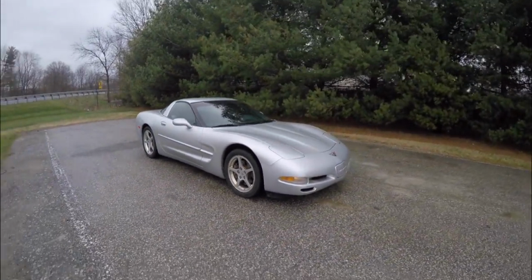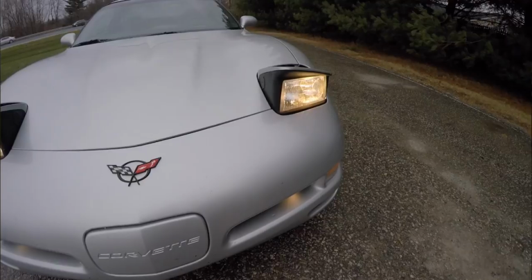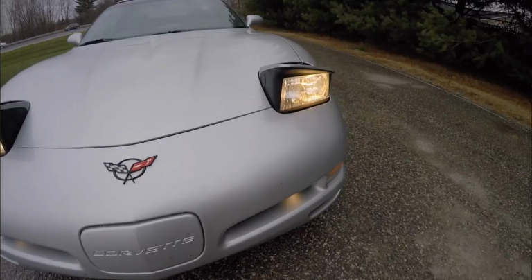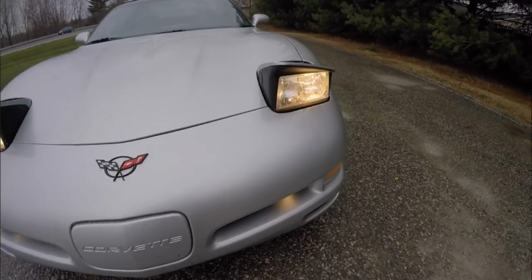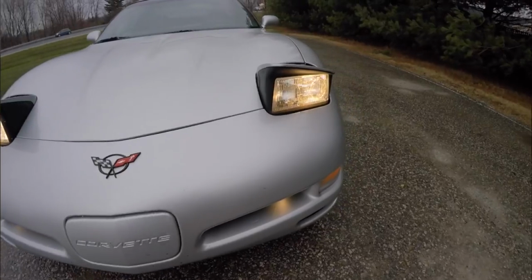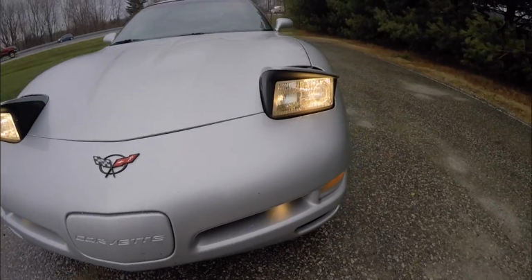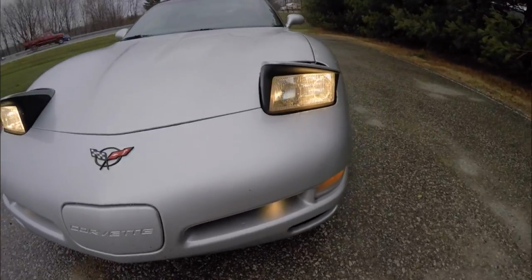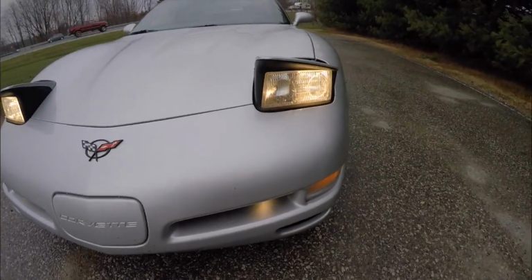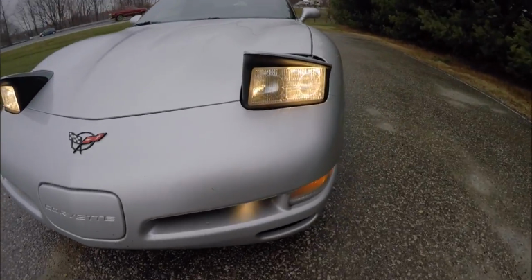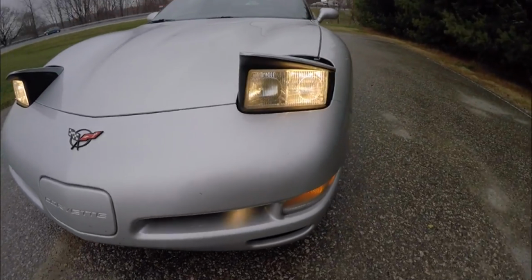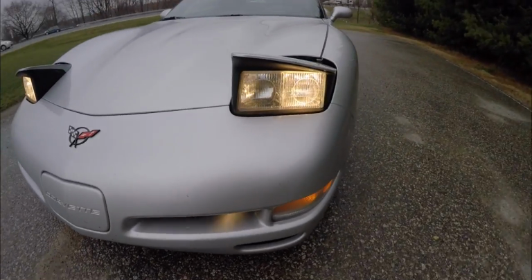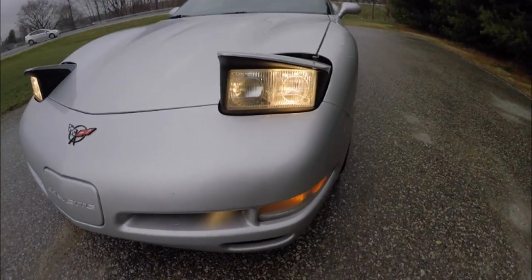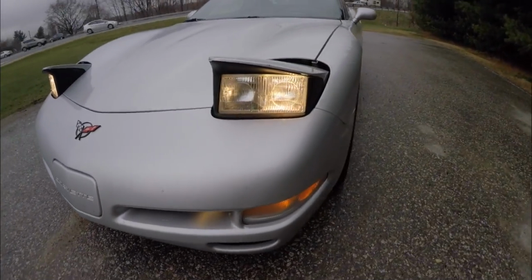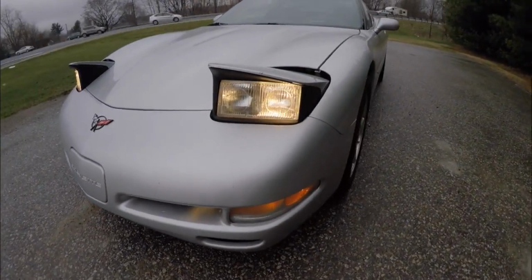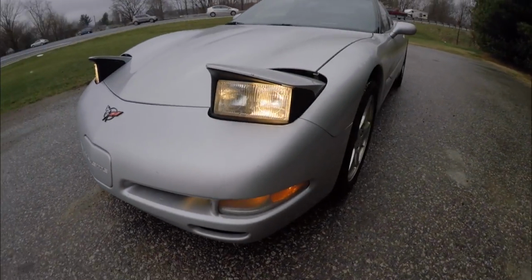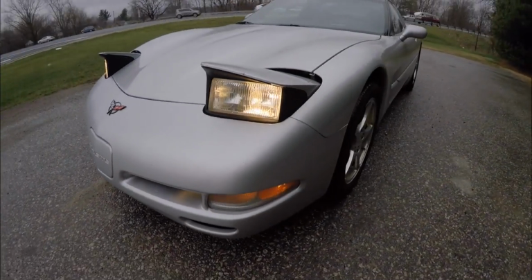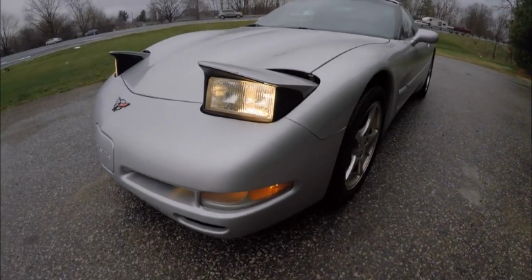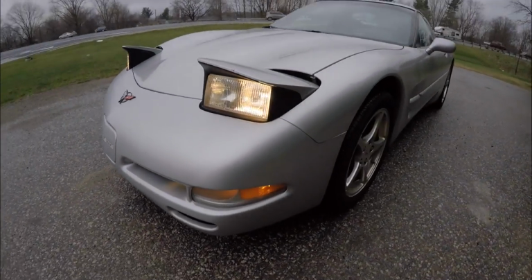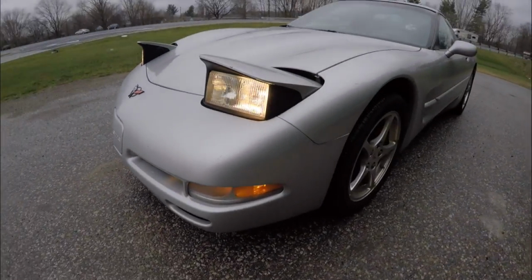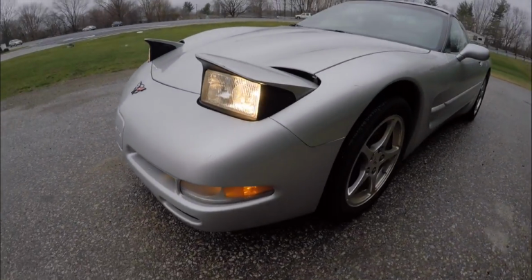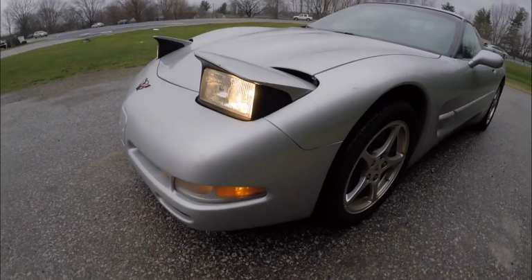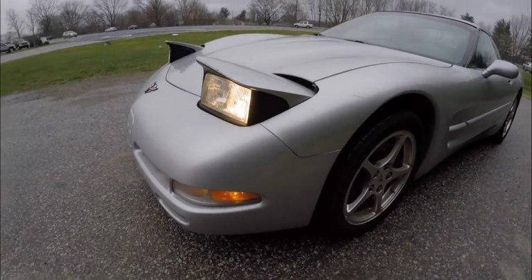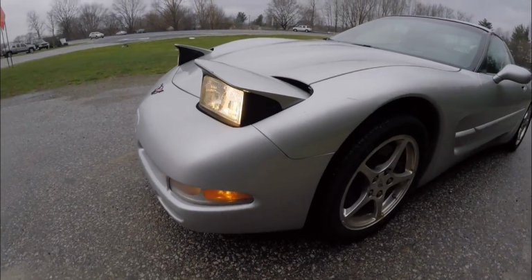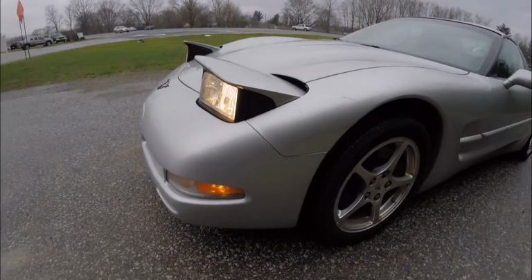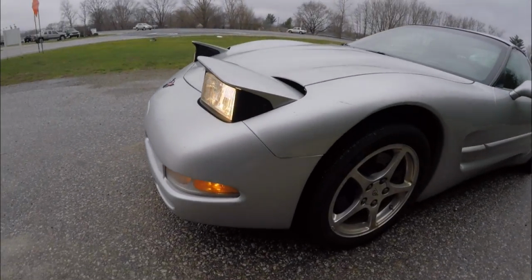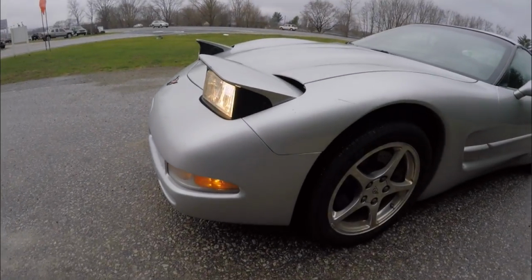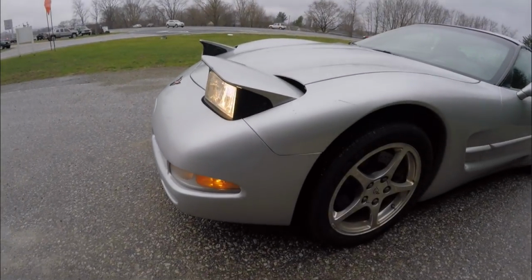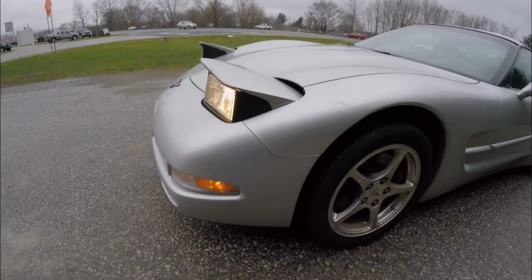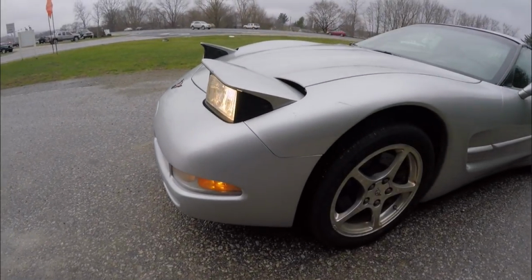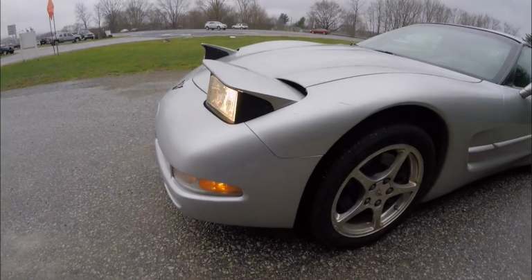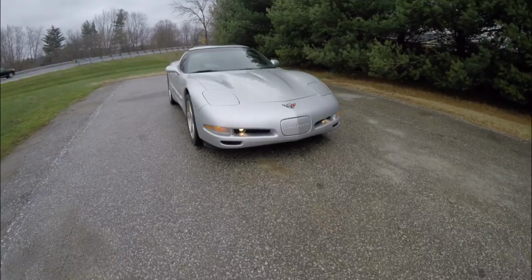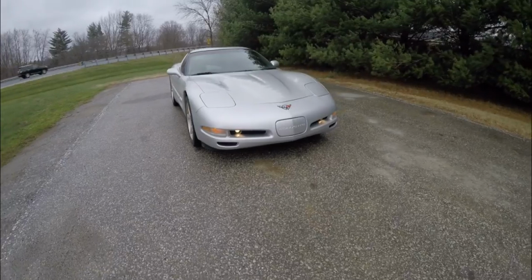Up front, the vehicle does have the pop-up headlamps. We've also got projector beam fog lamps.